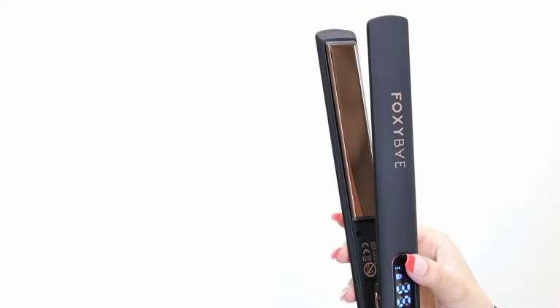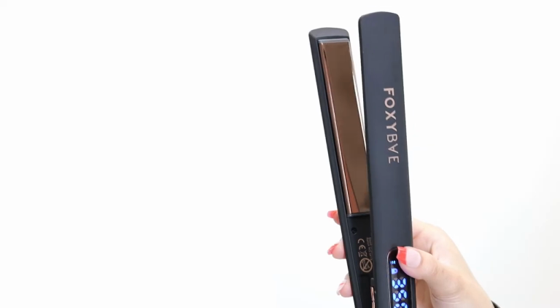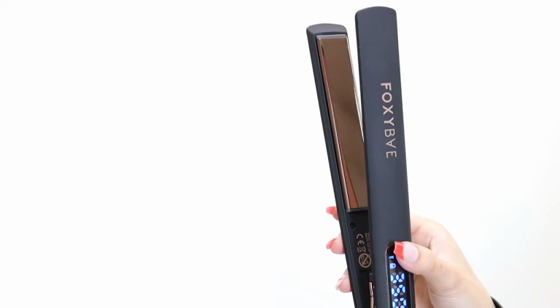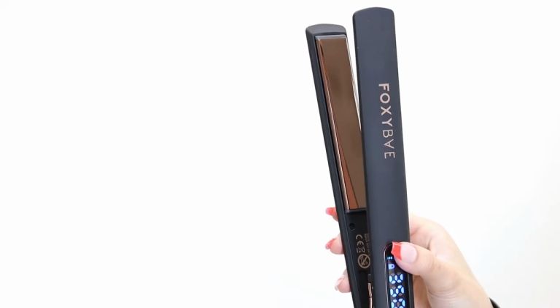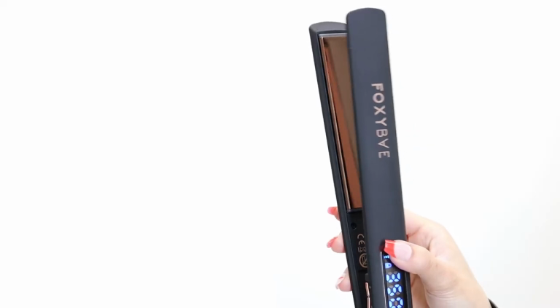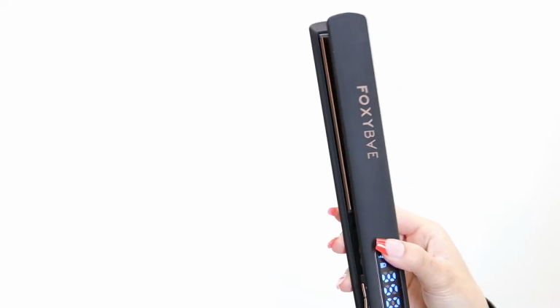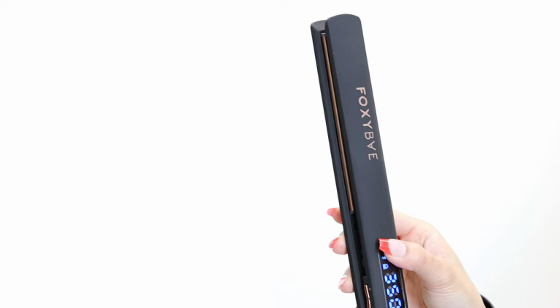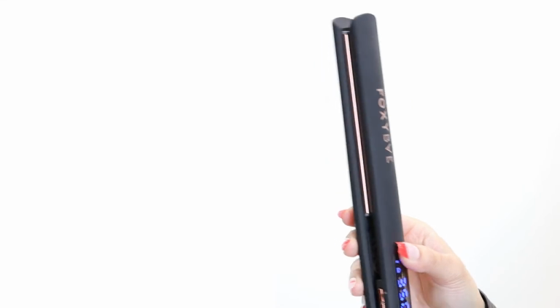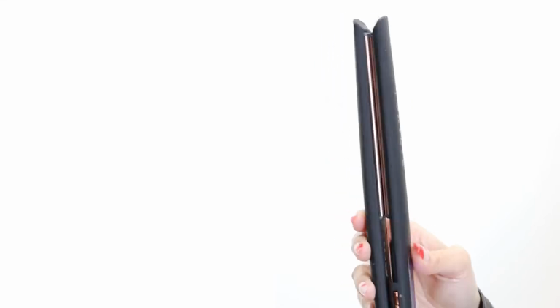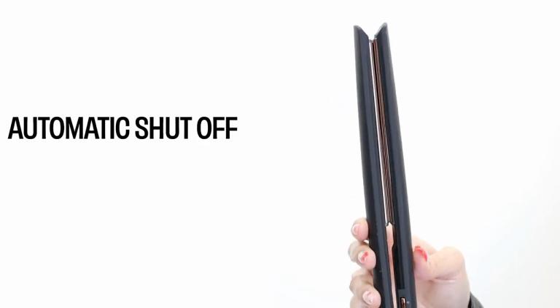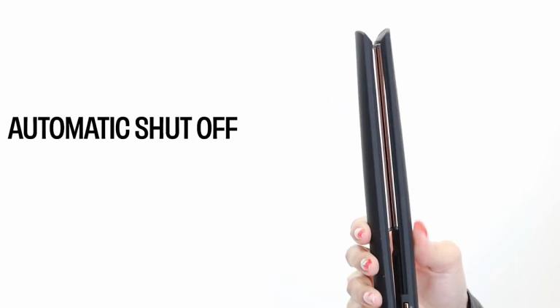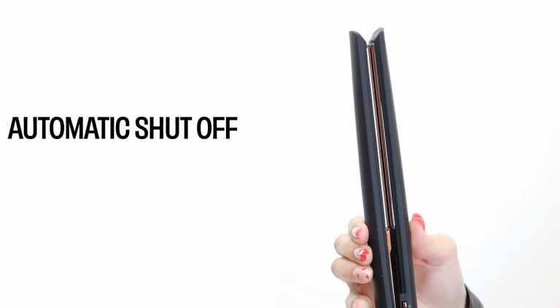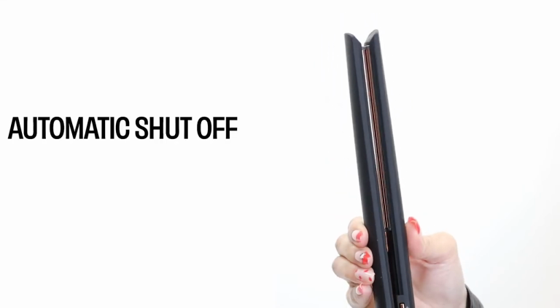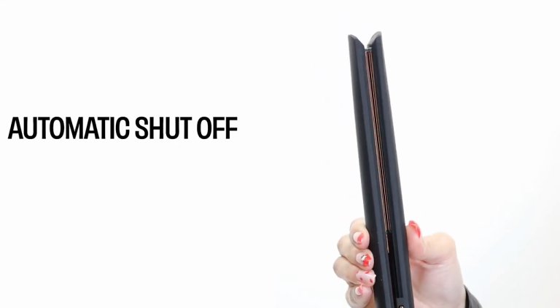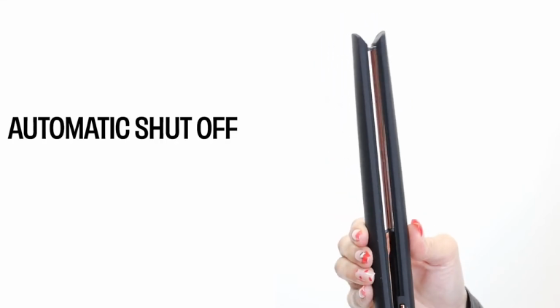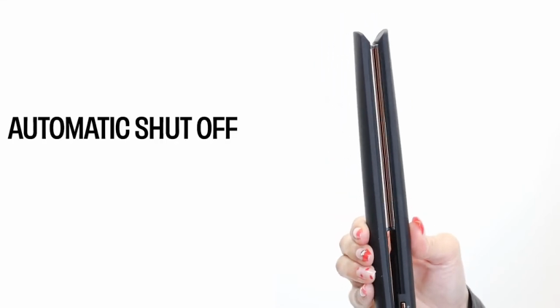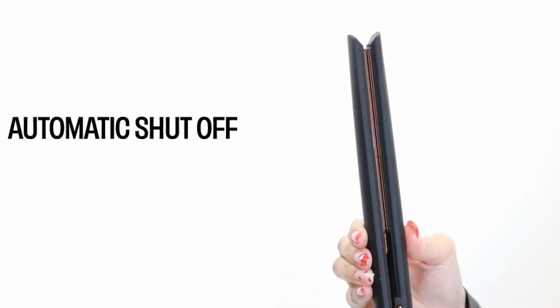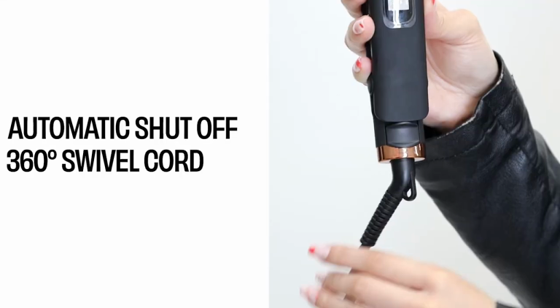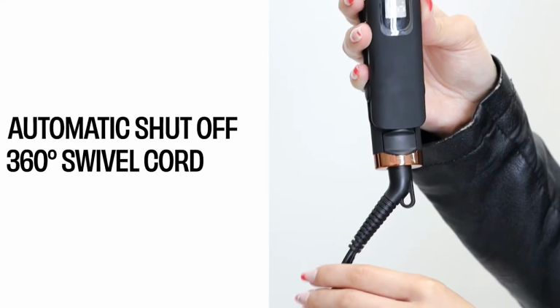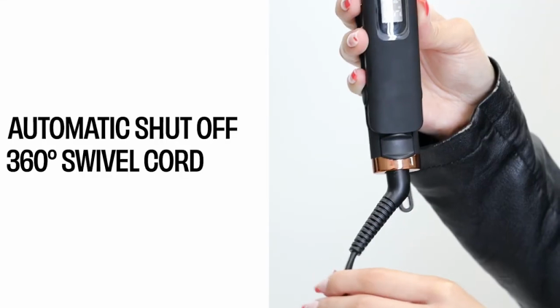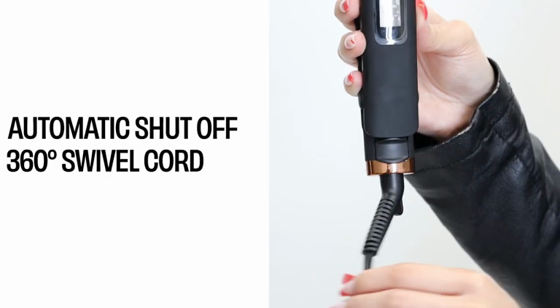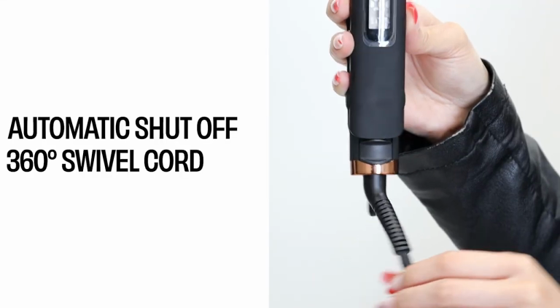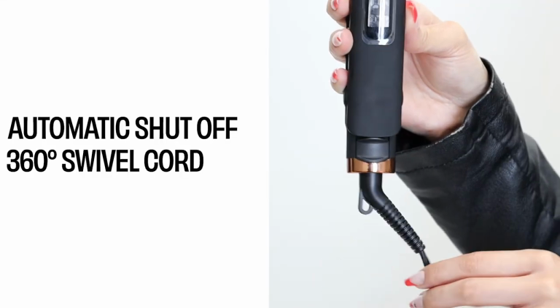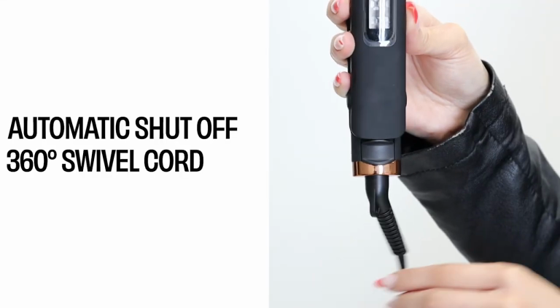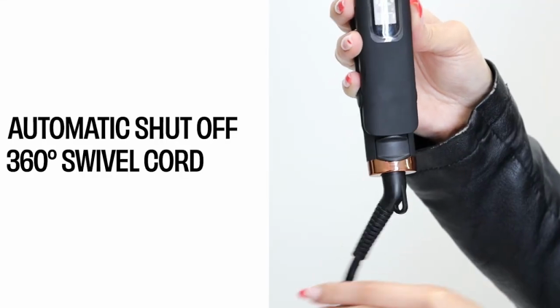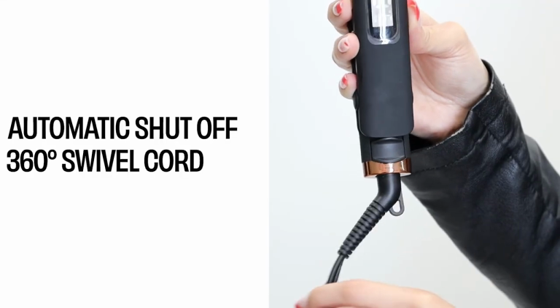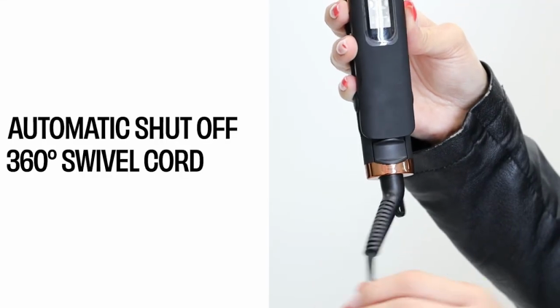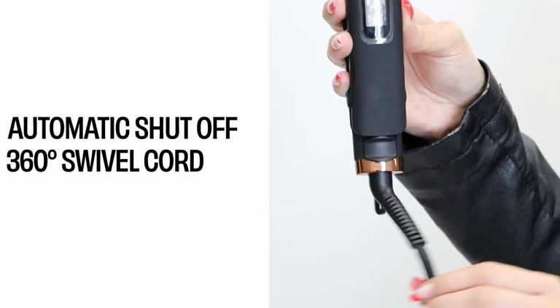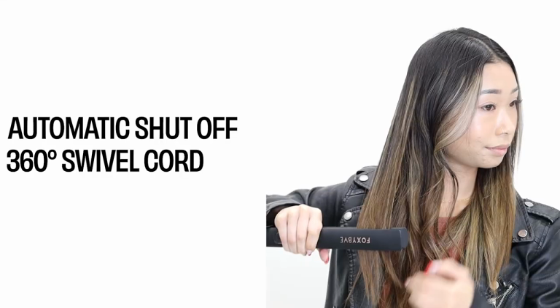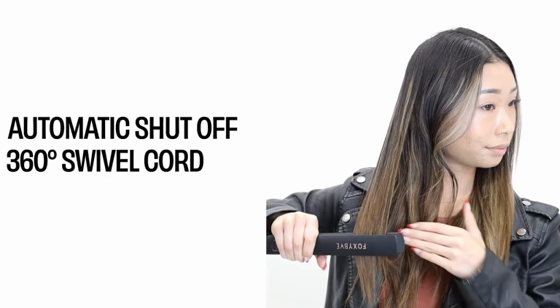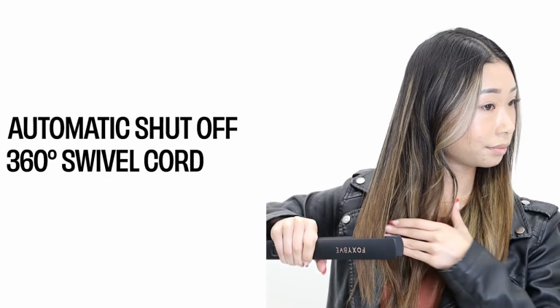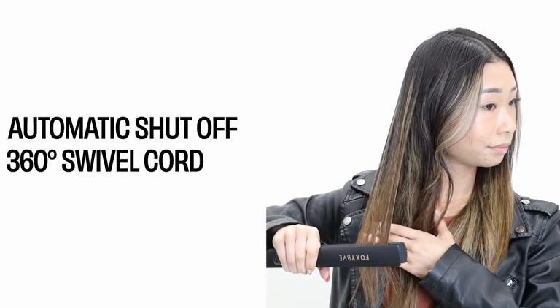This tool also features automatic shutoff and a 360-degree swivel cord for easy styling.